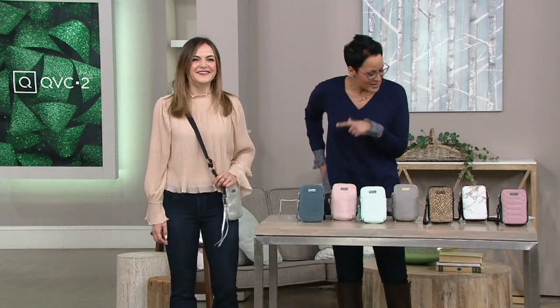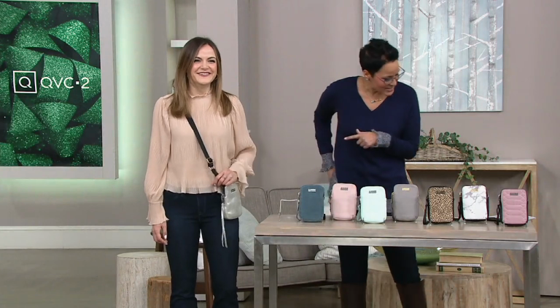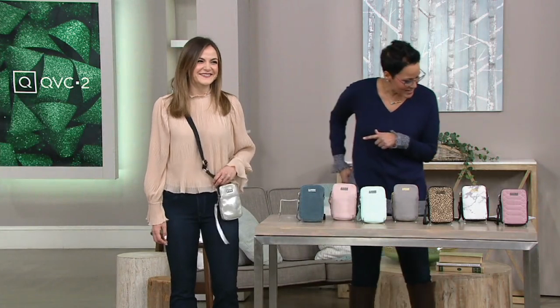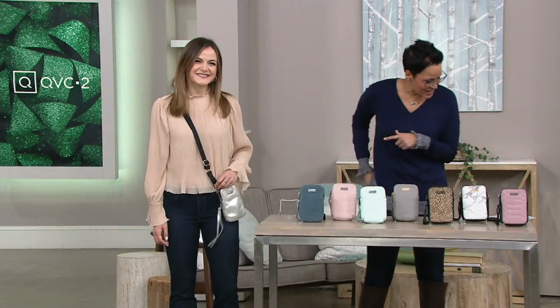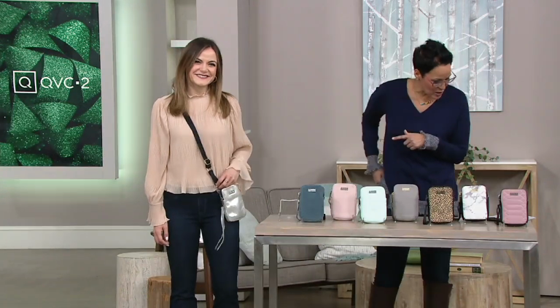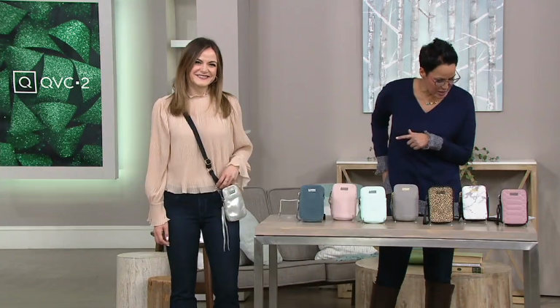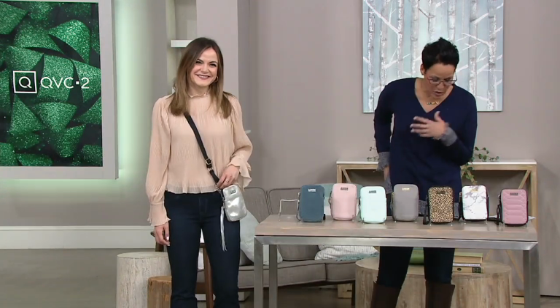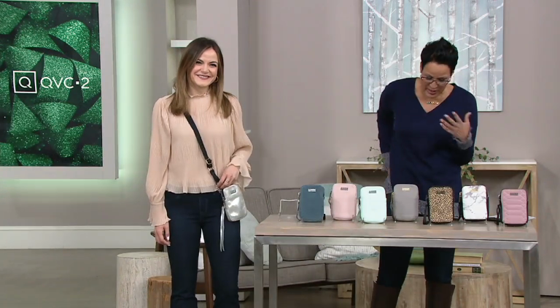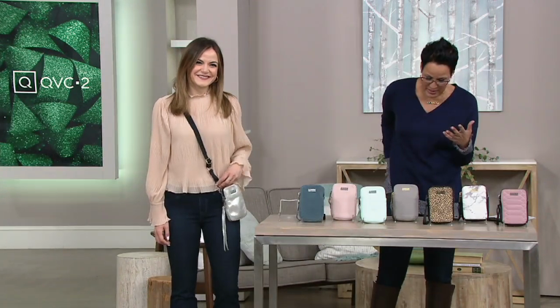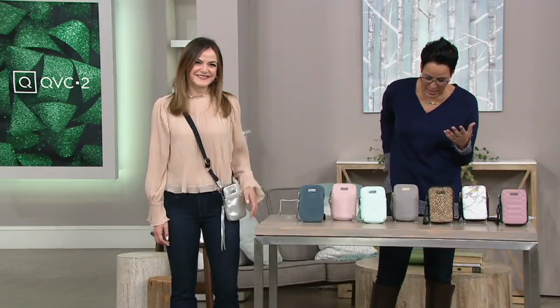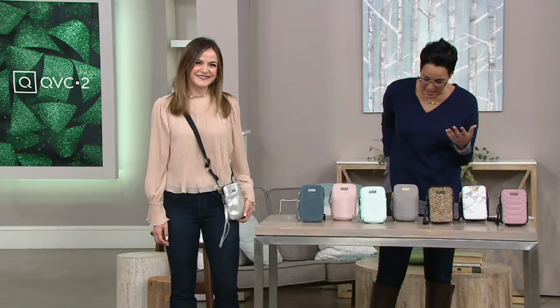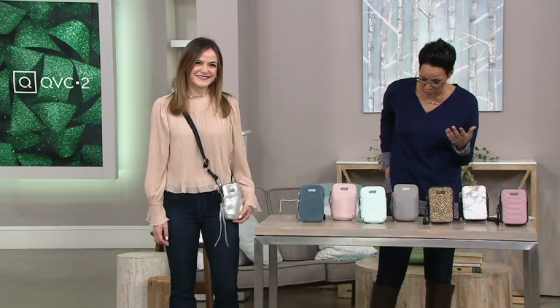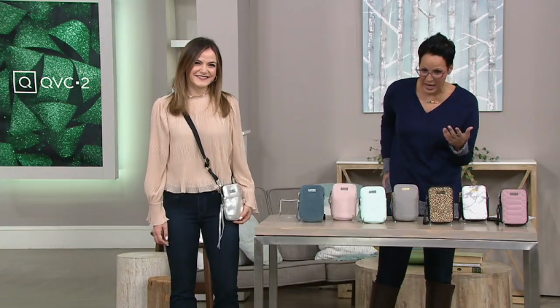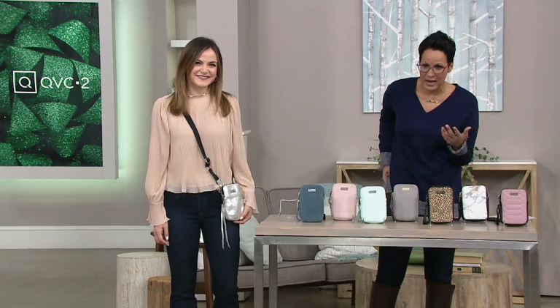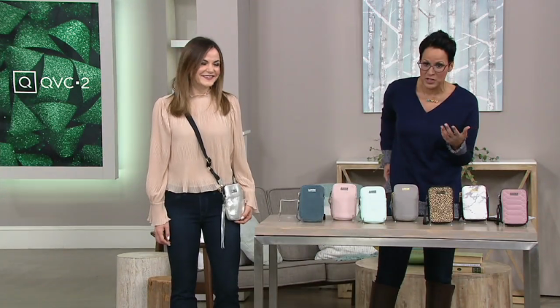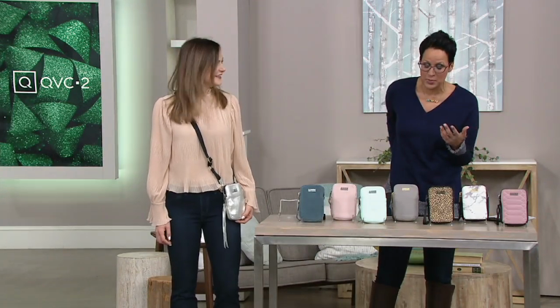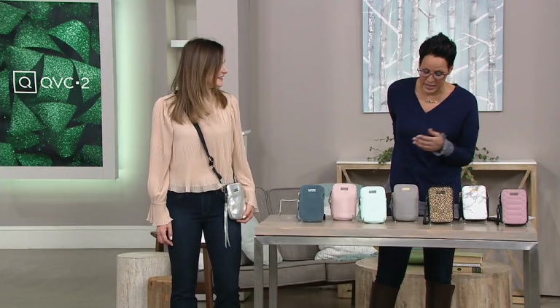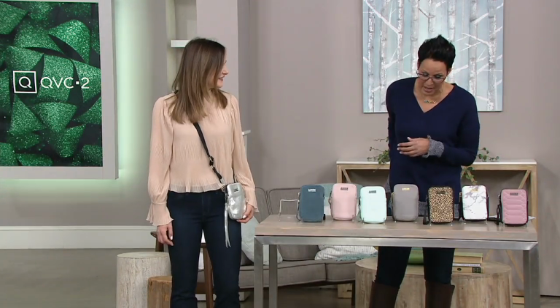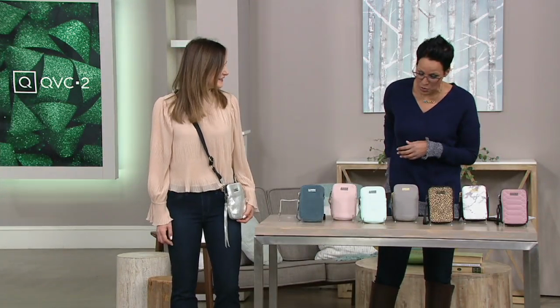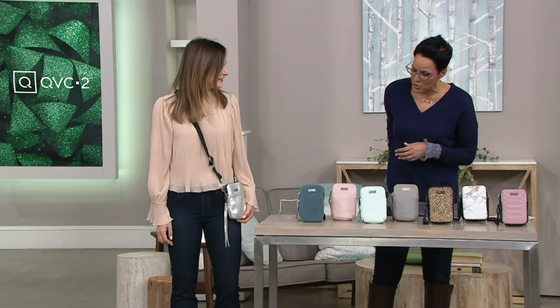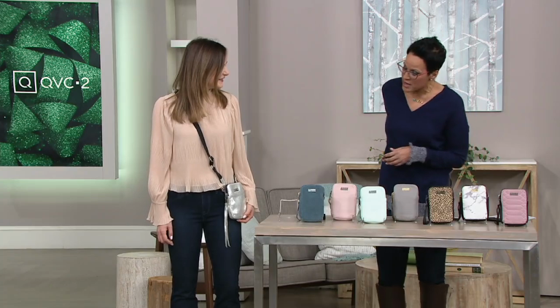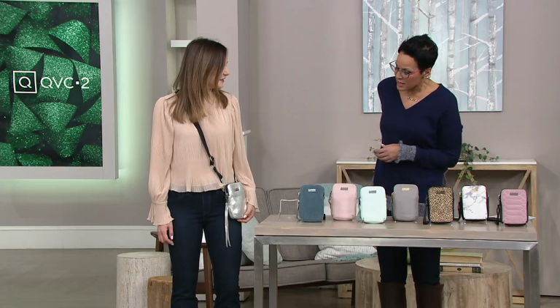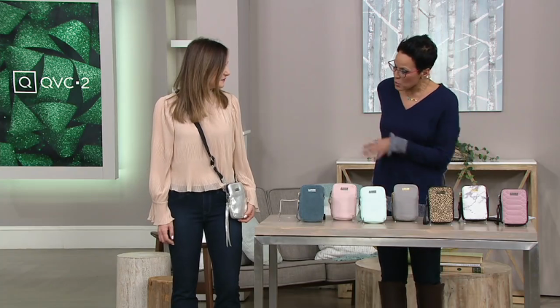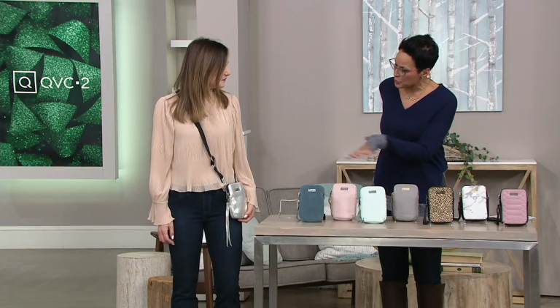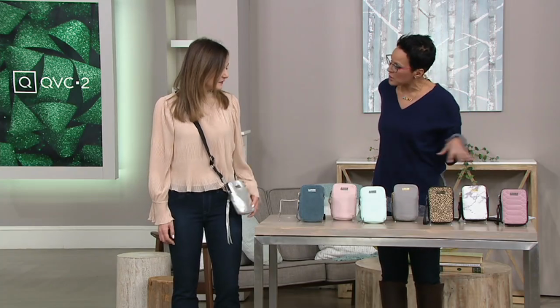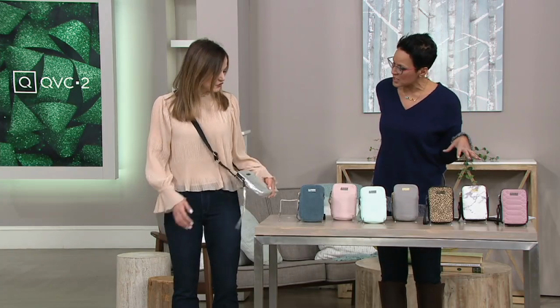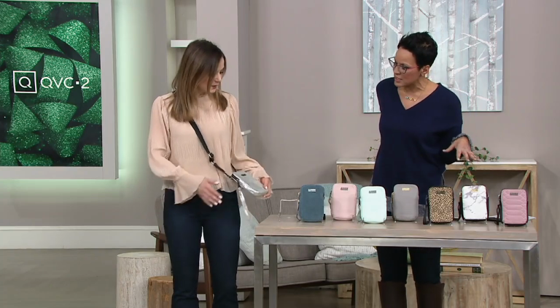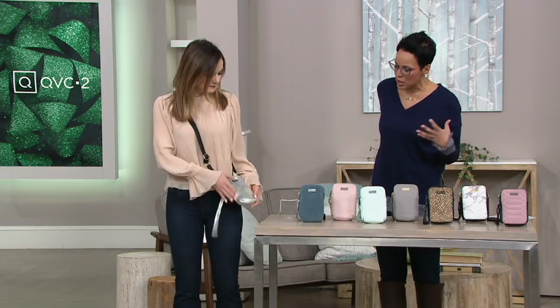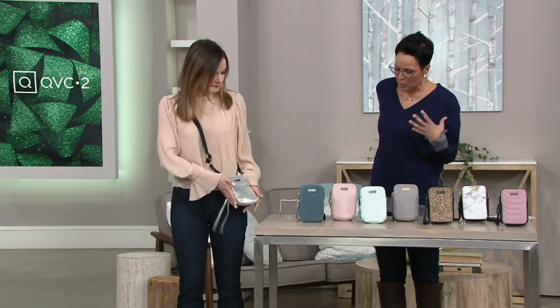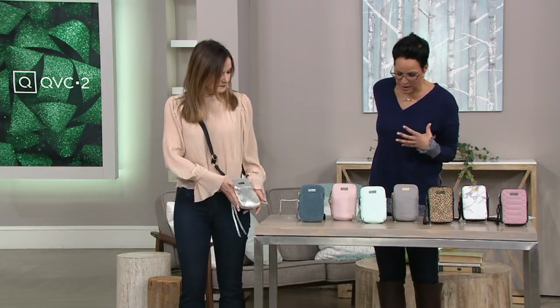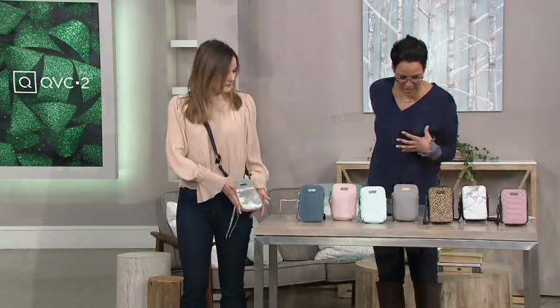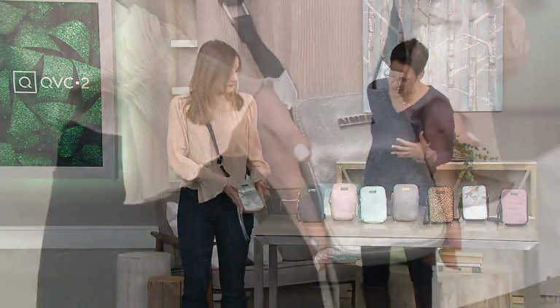This is Danielle Anzalone and she brings us the Amy Kestenberg handbag. She is a brand ambassador with her. Can you walk through the colors and then let's talk about why Amy made this?